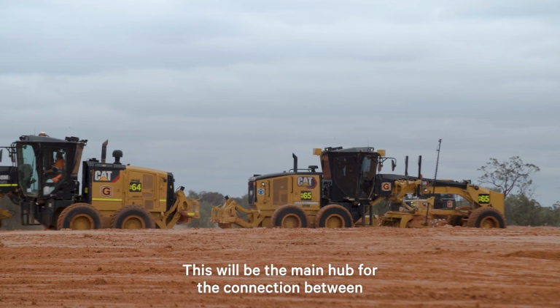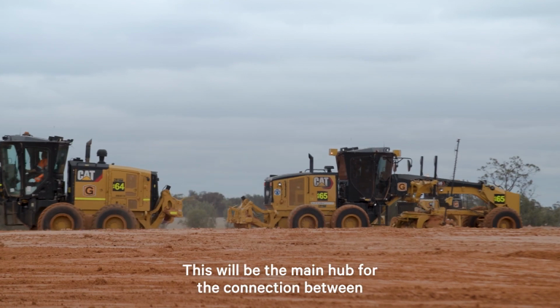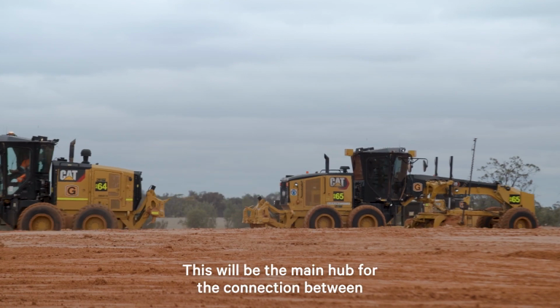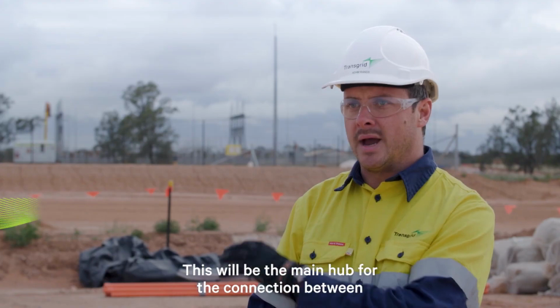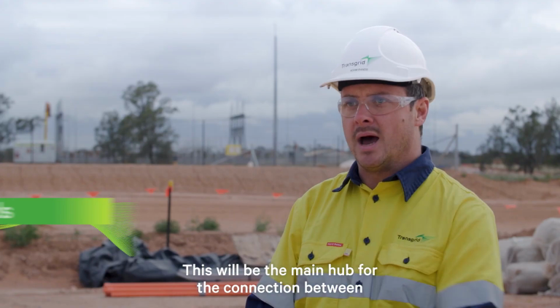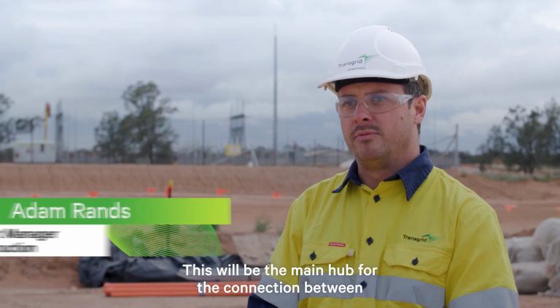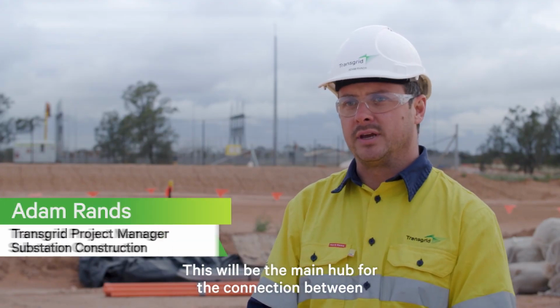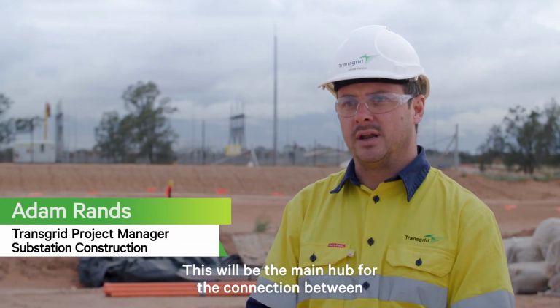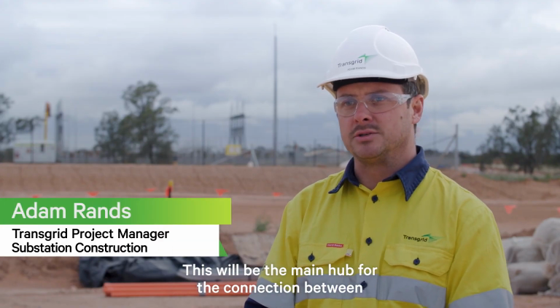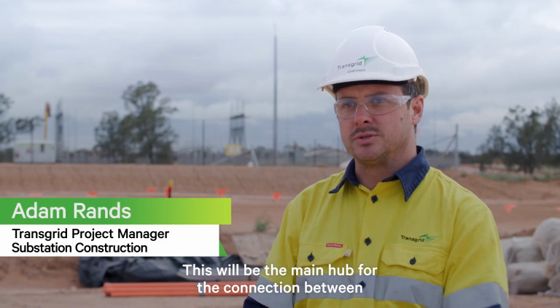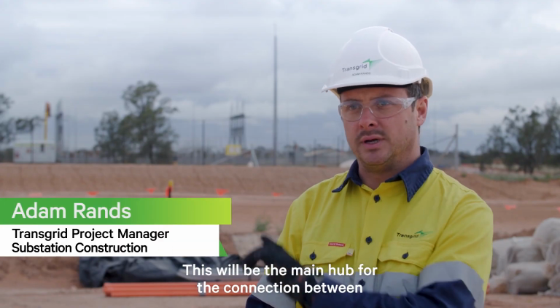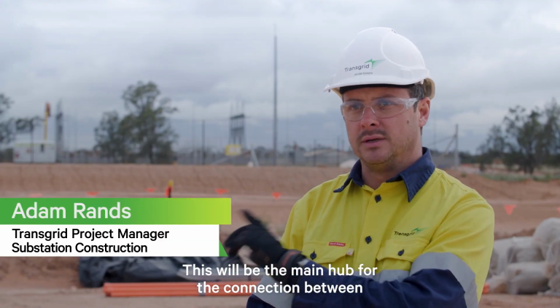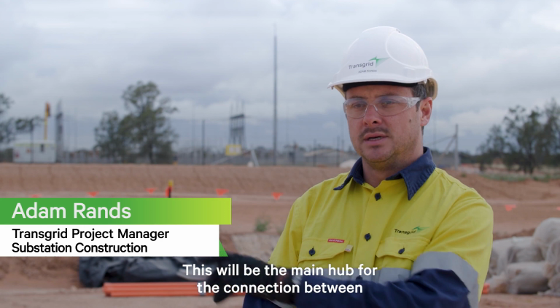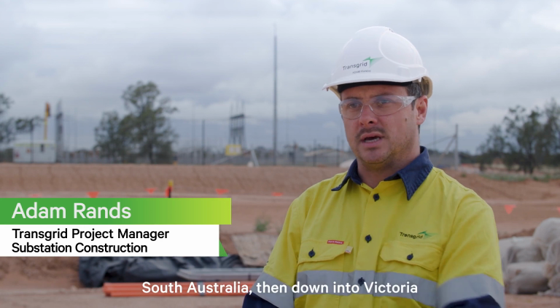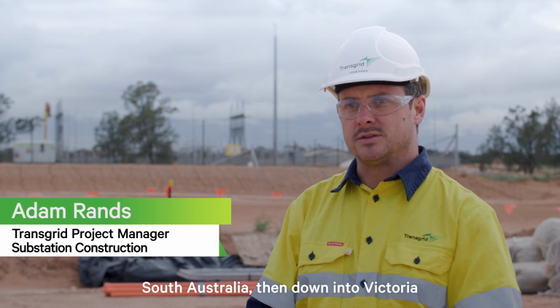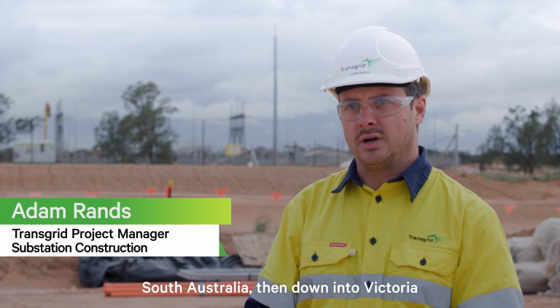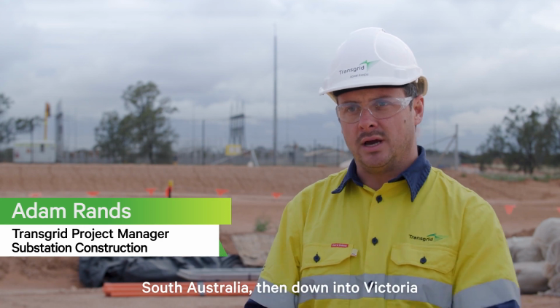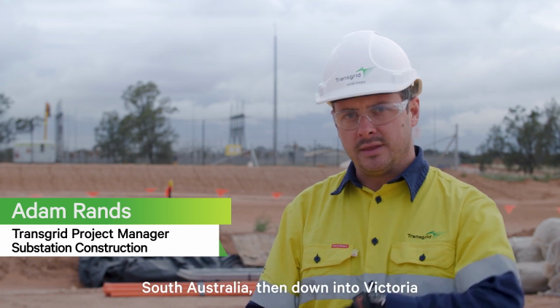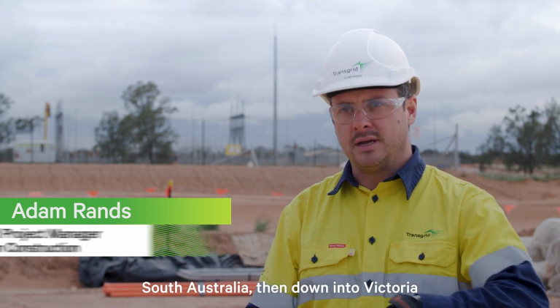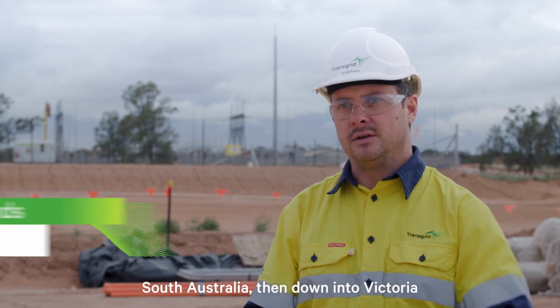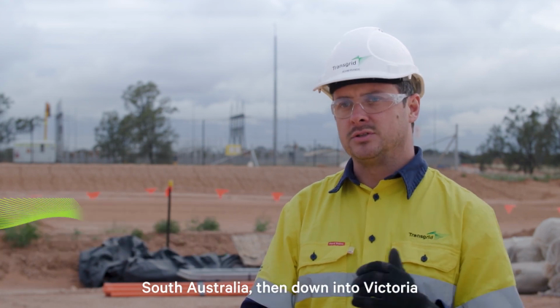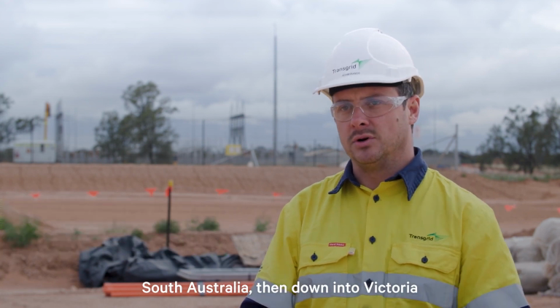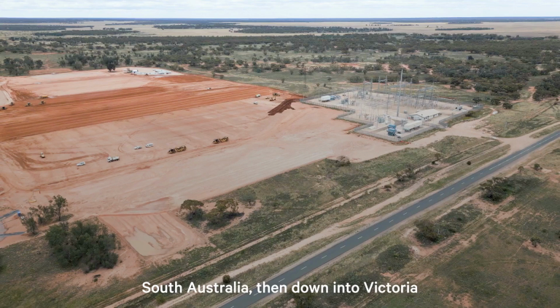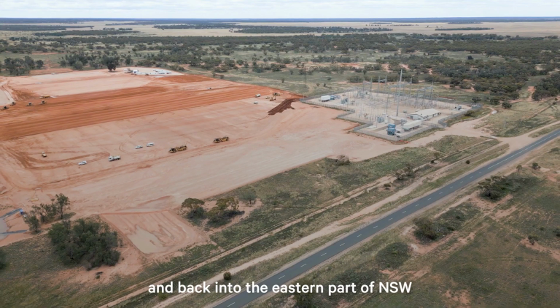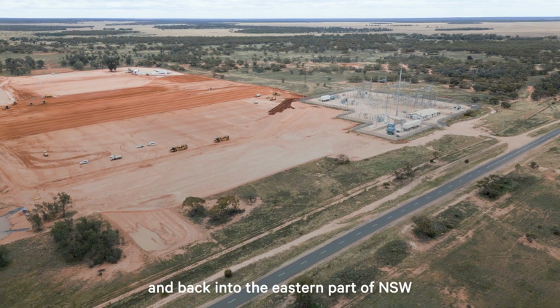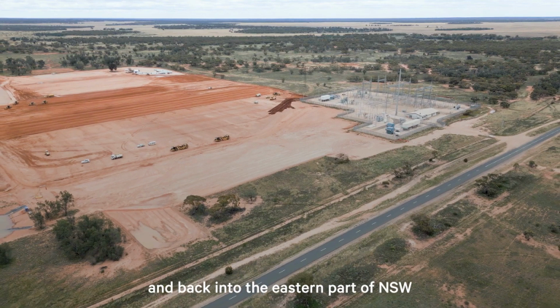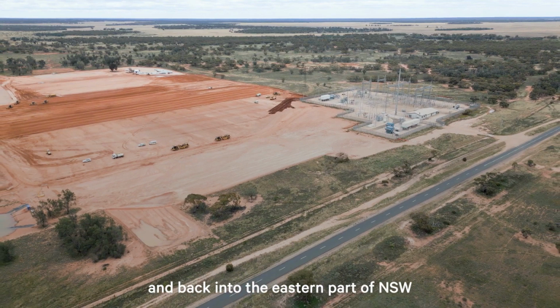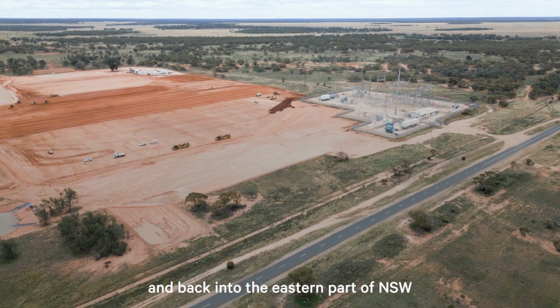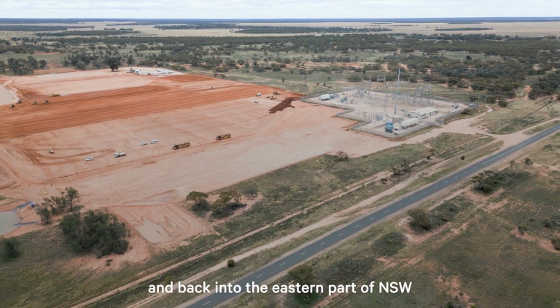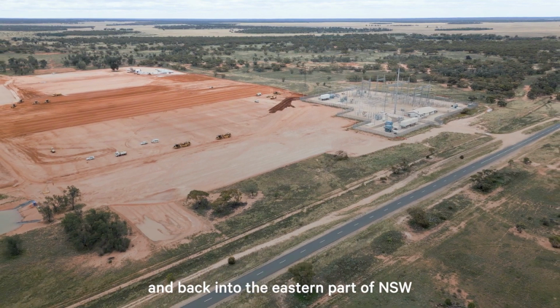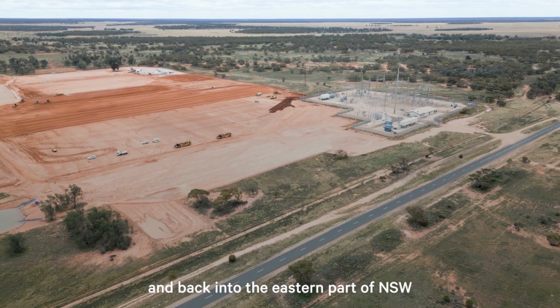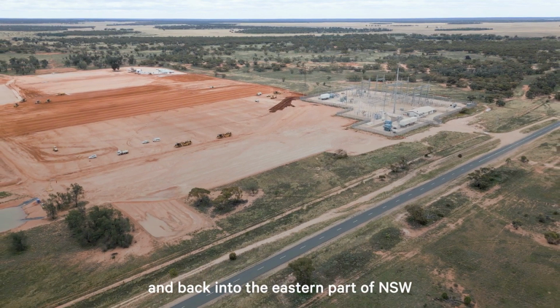This will be the main hub for the connection between South Australia, then down into Victoria and back into the eastern part of New South Wales.